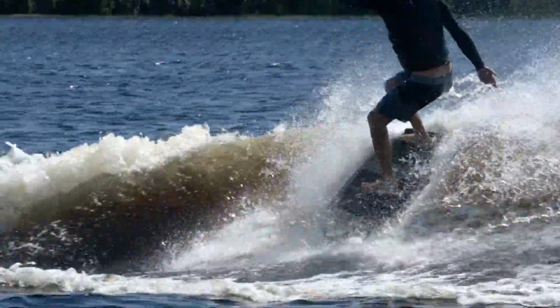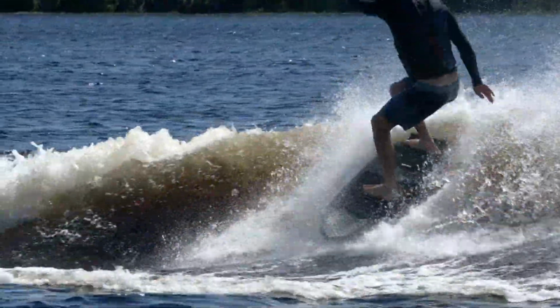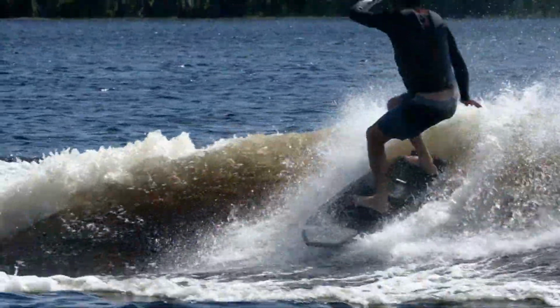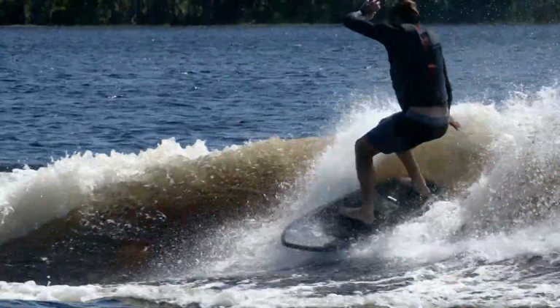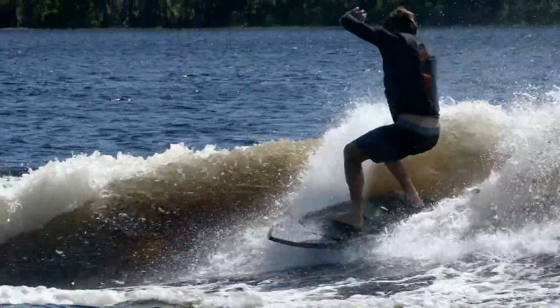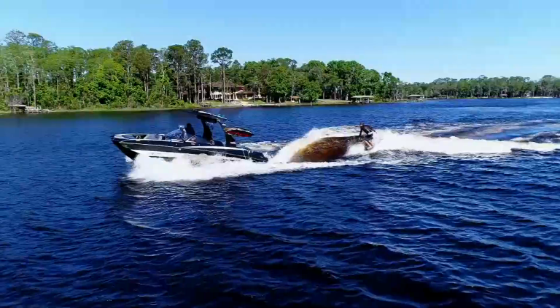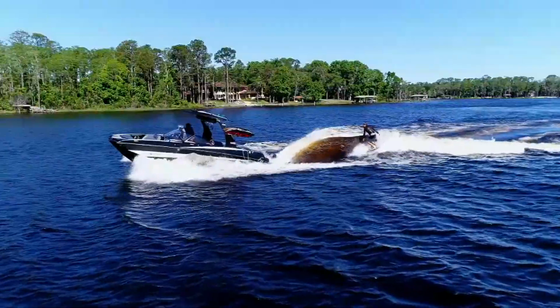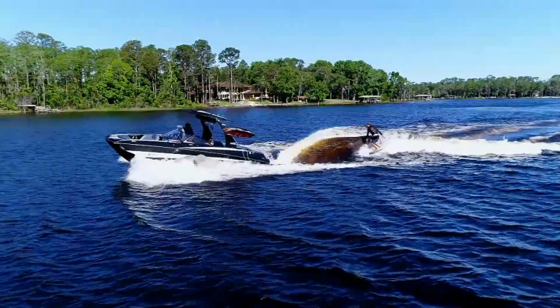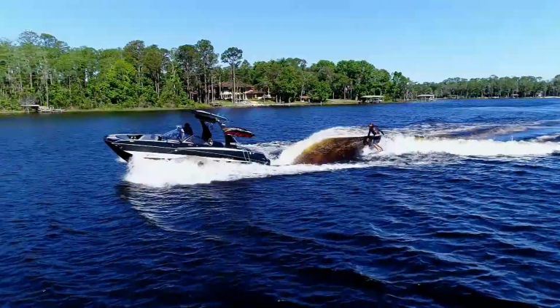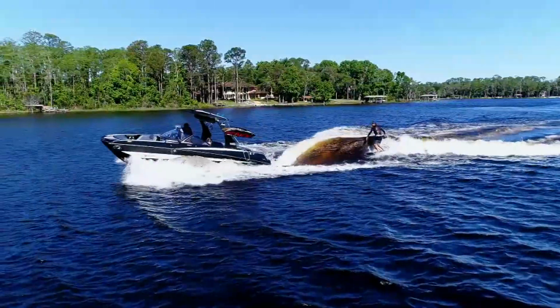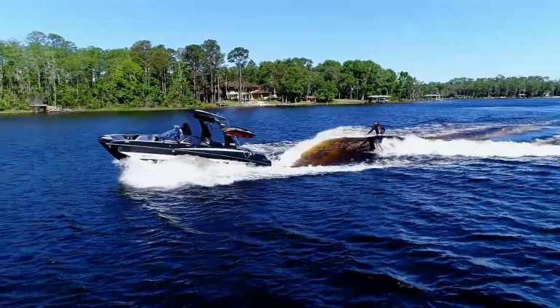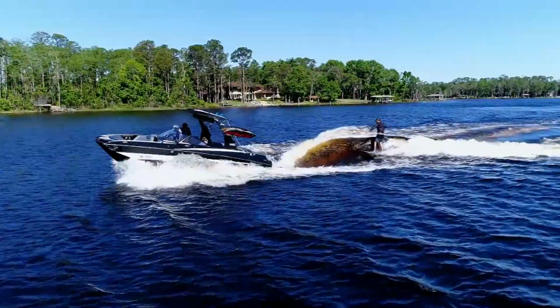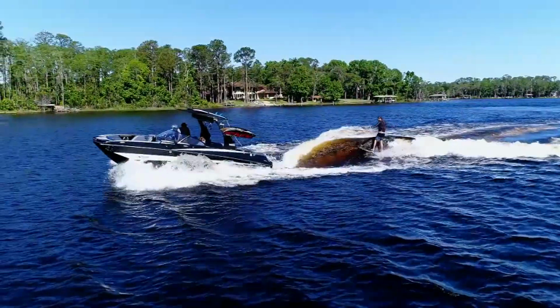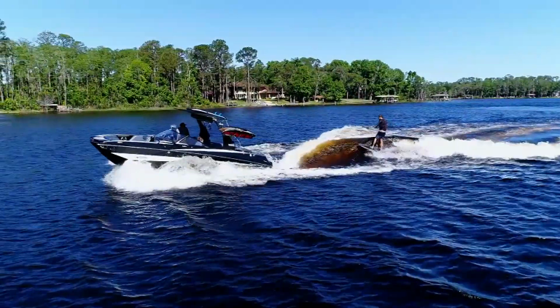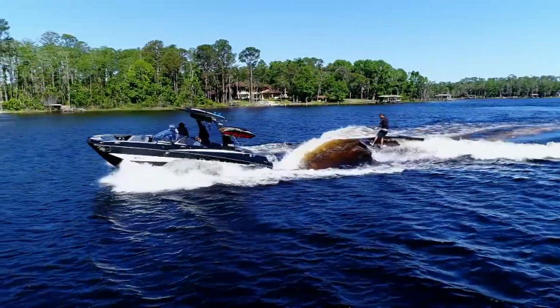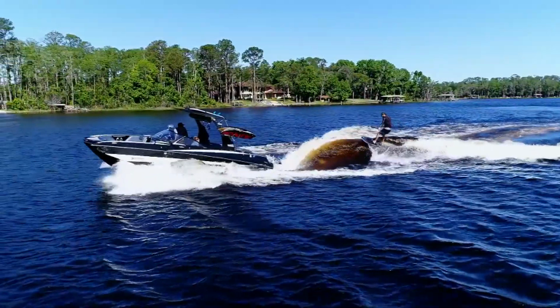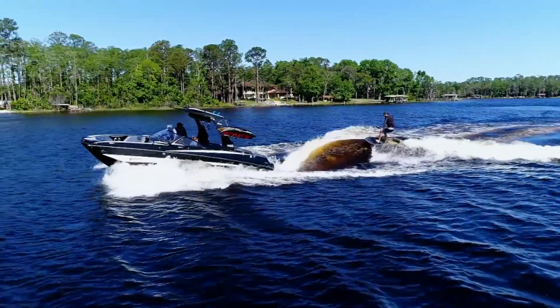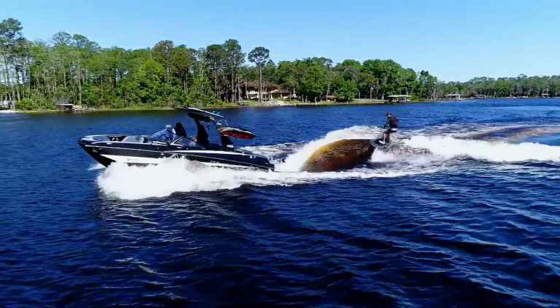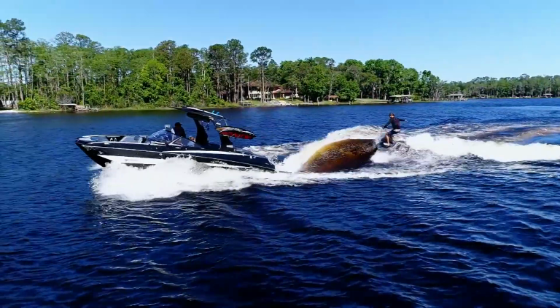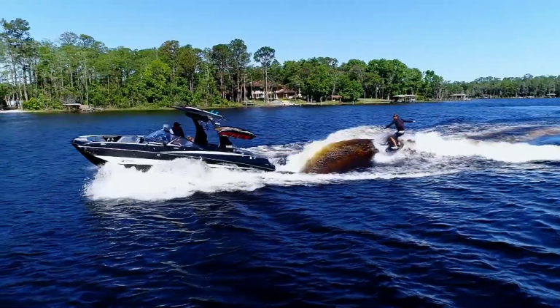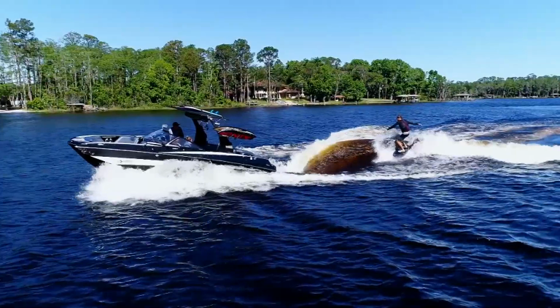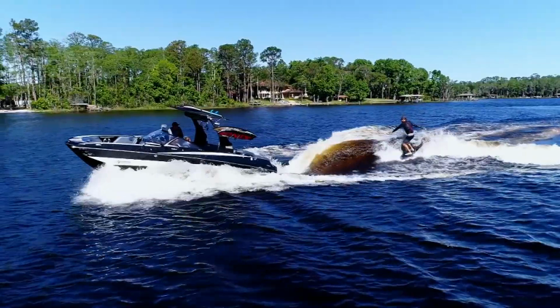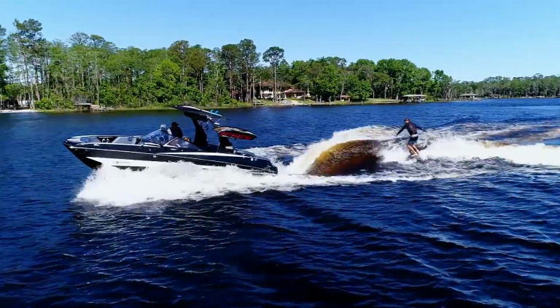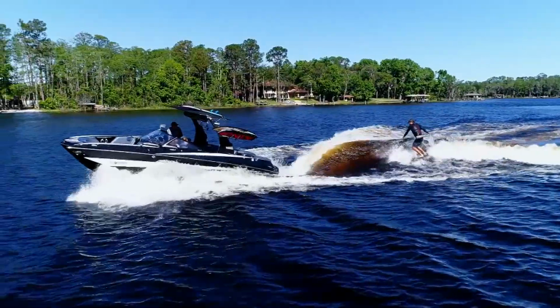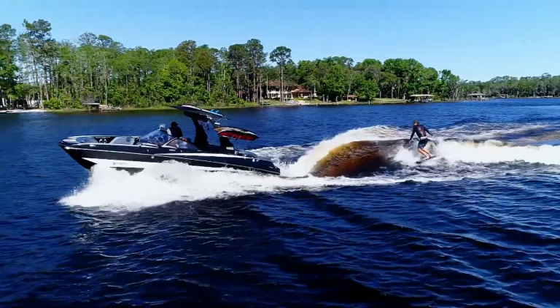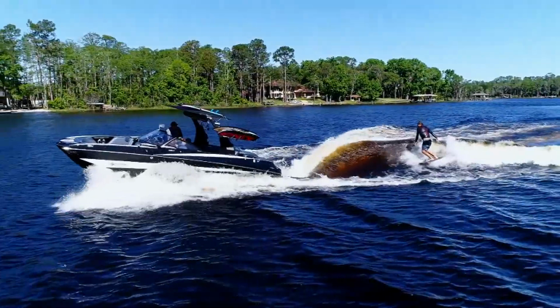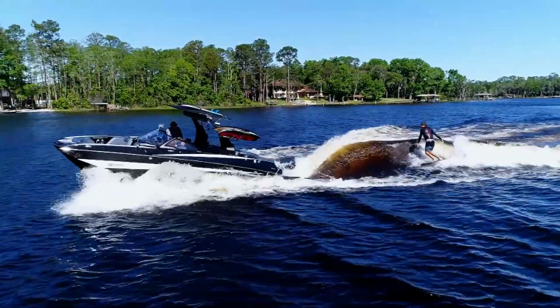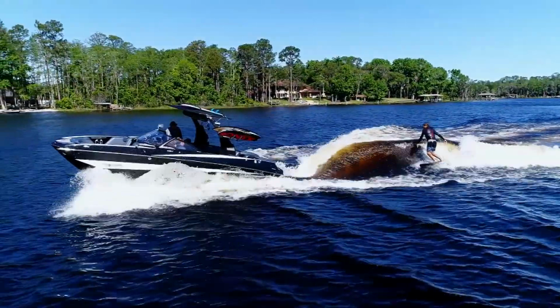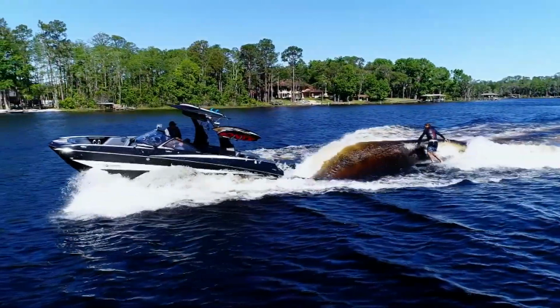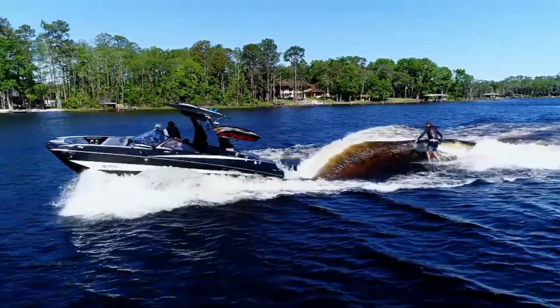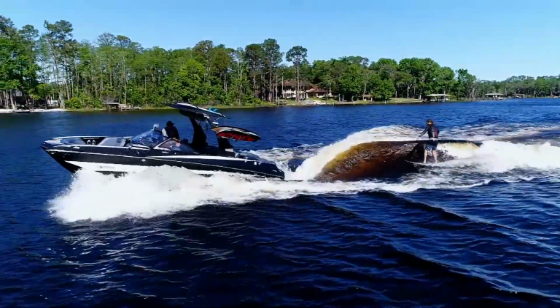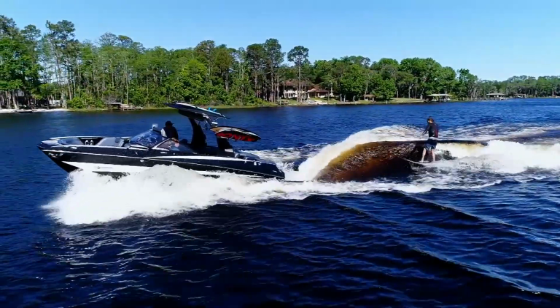This stealth new creation comes with a sharper rail, bevel, and bottom channels. The result is high speed maneuverability.